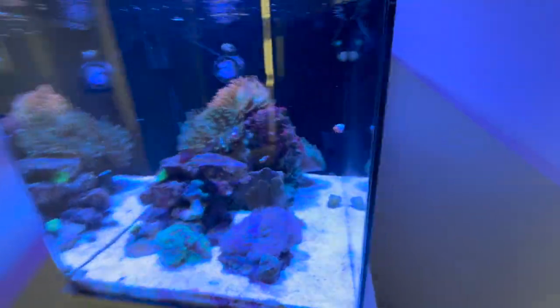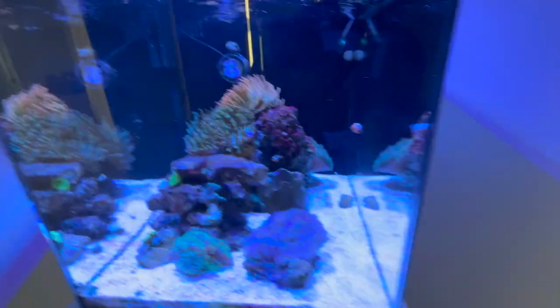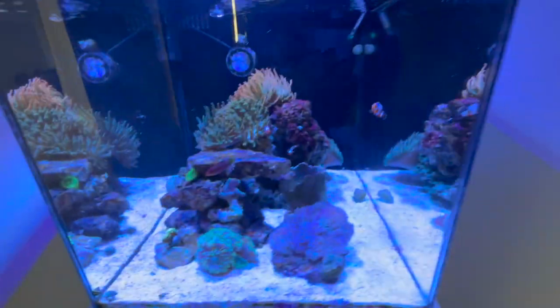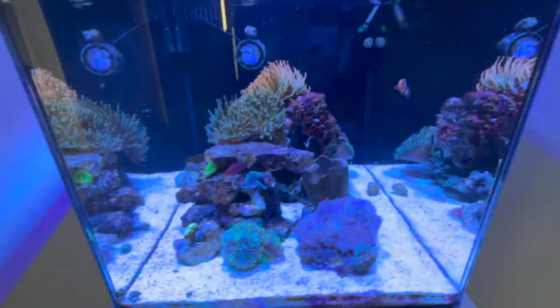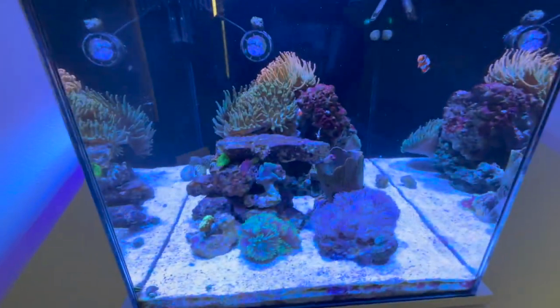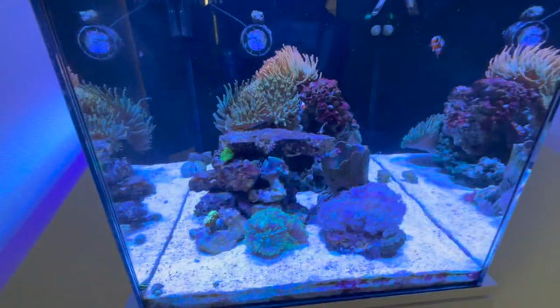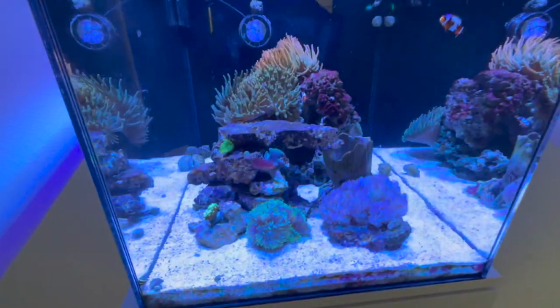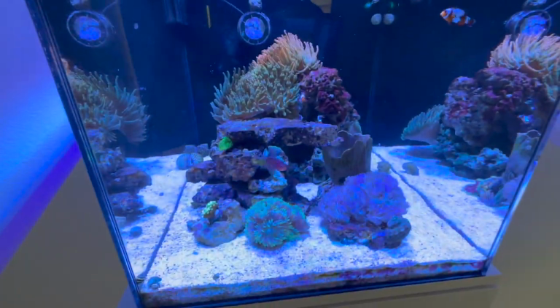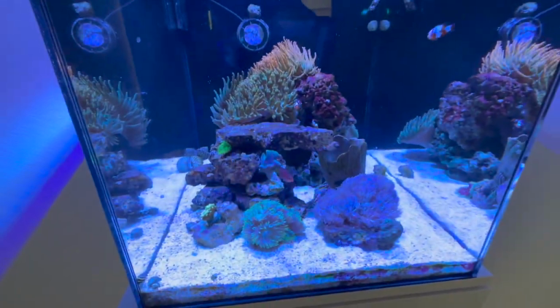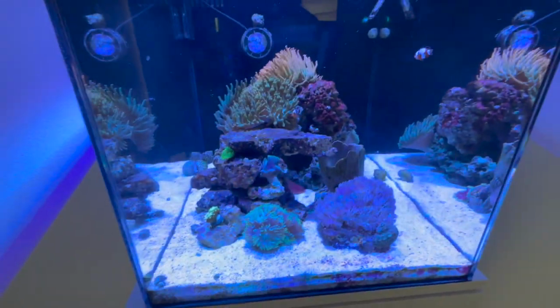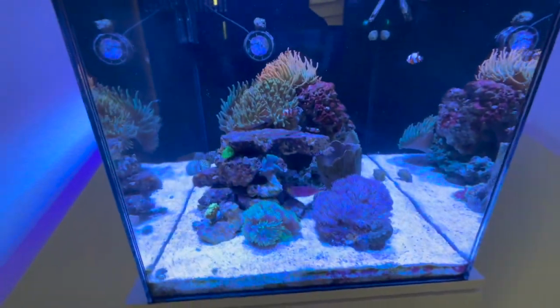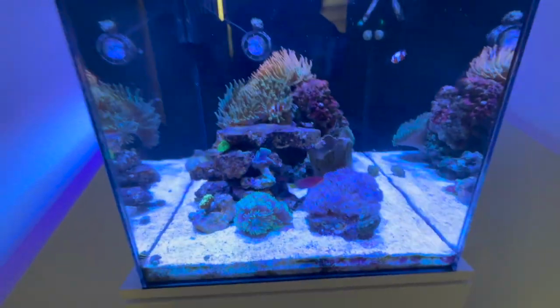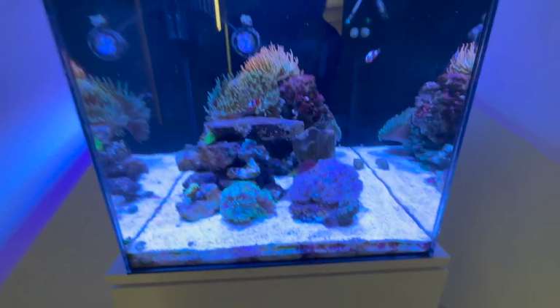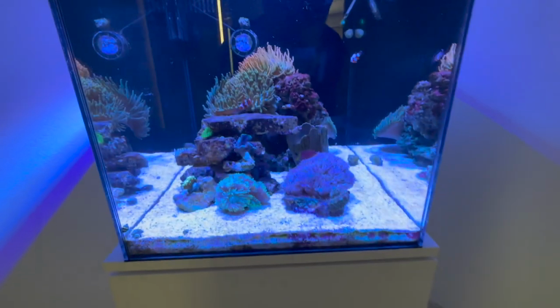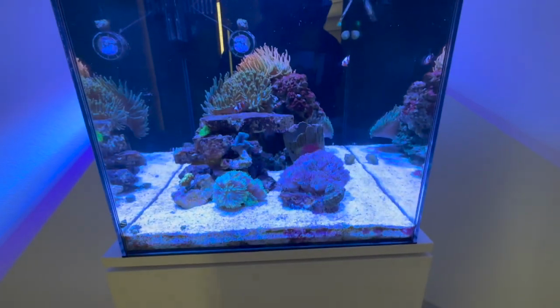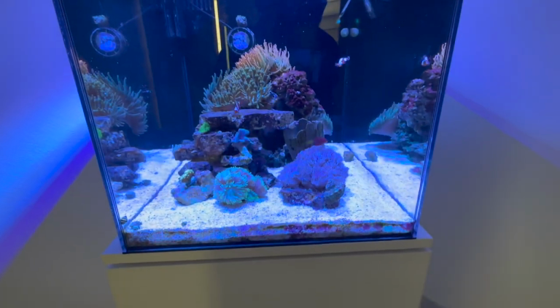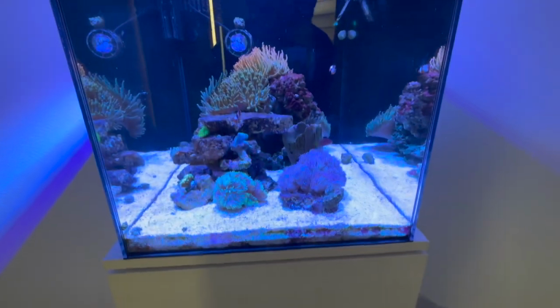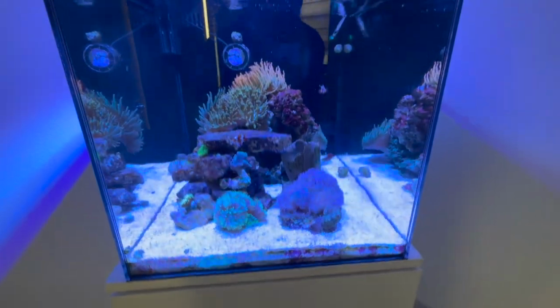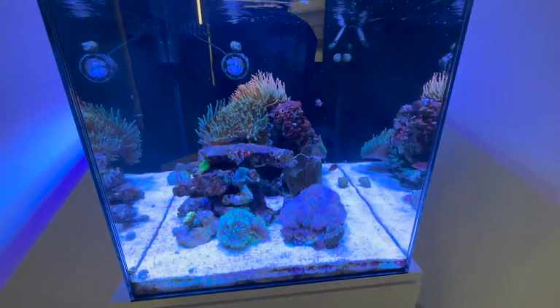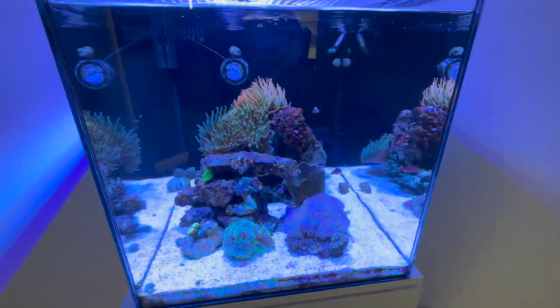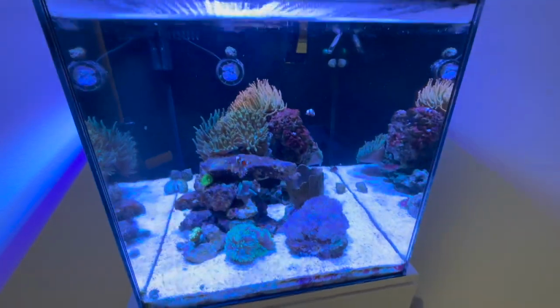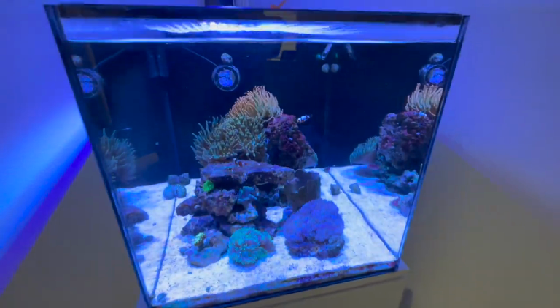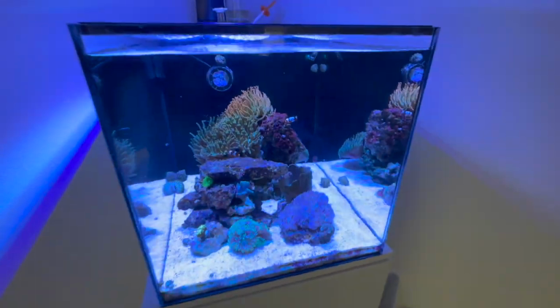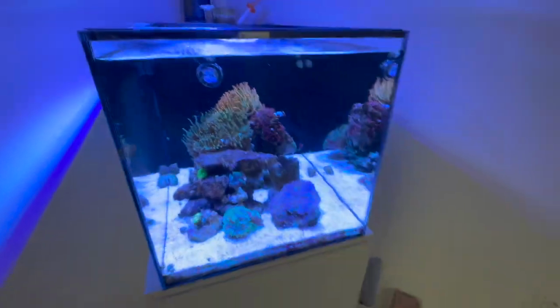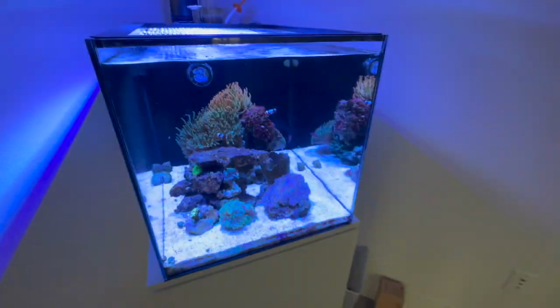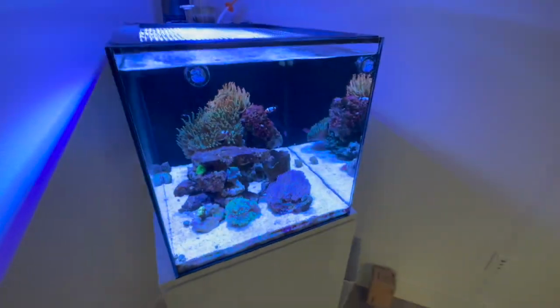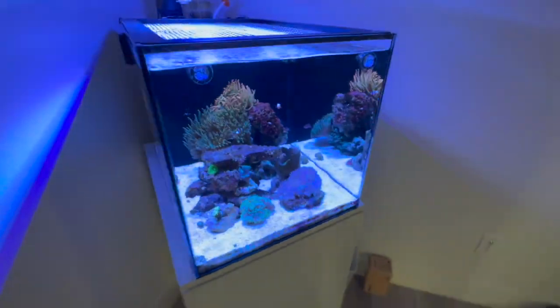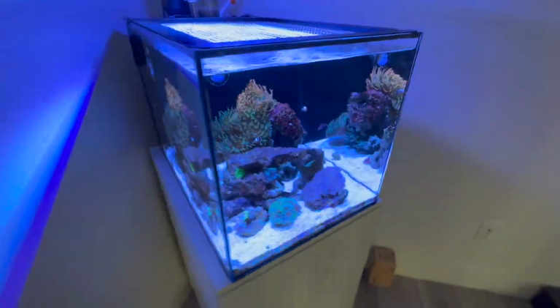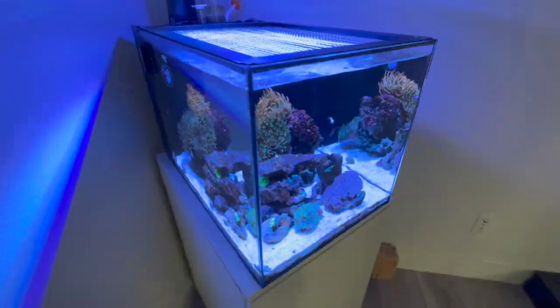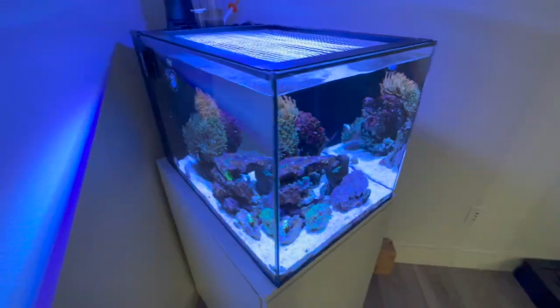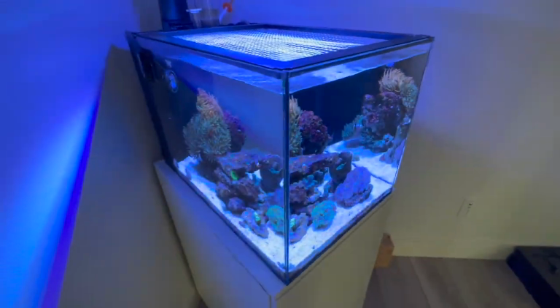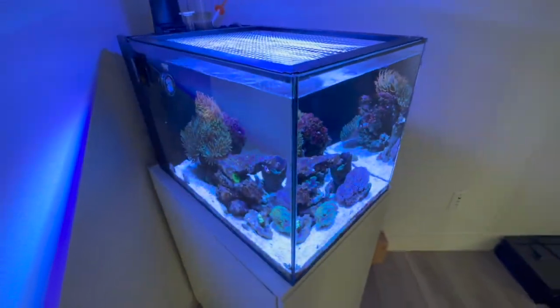Yeah guys, just a quick little update on the 25 gallon Water Box Peninsula.